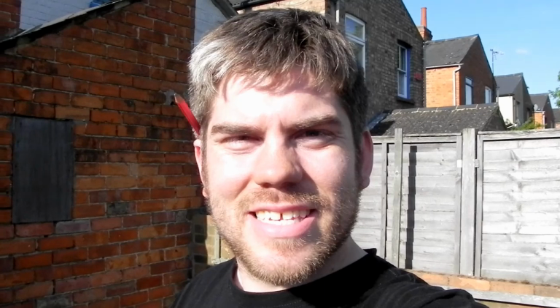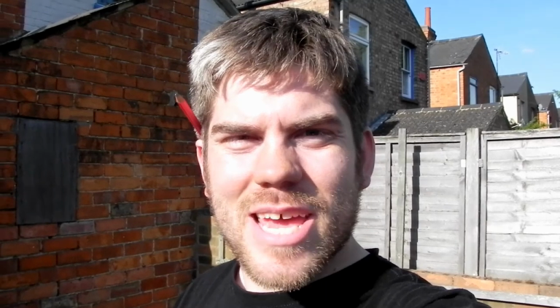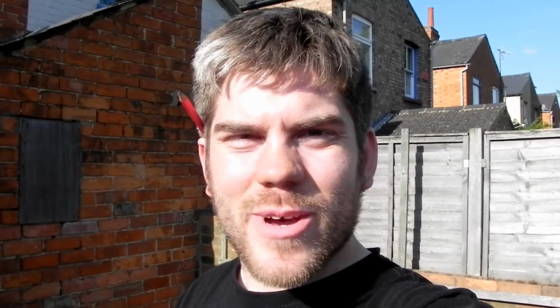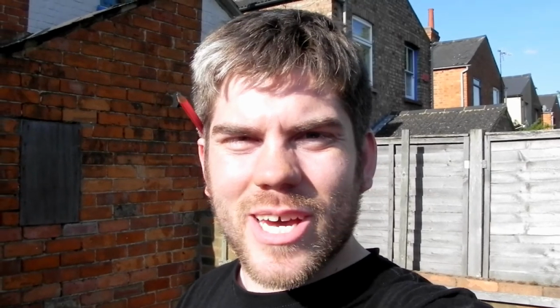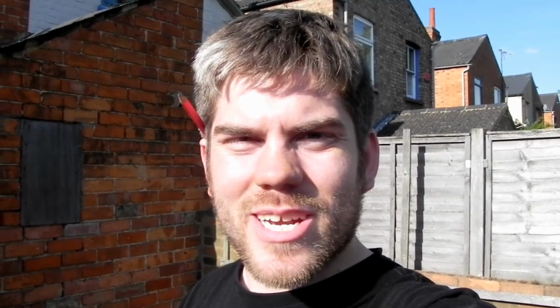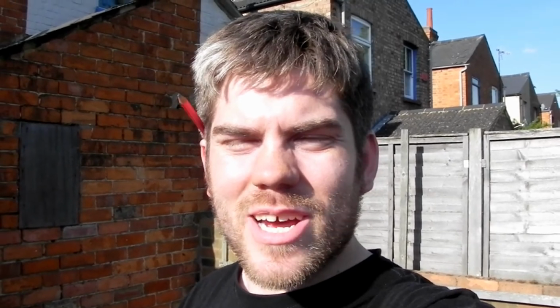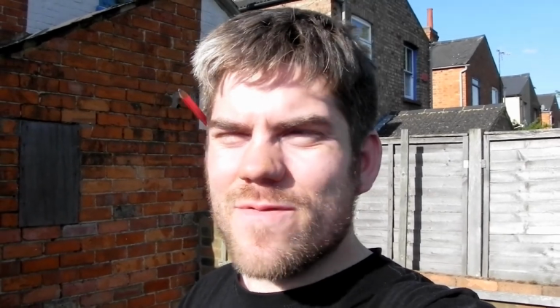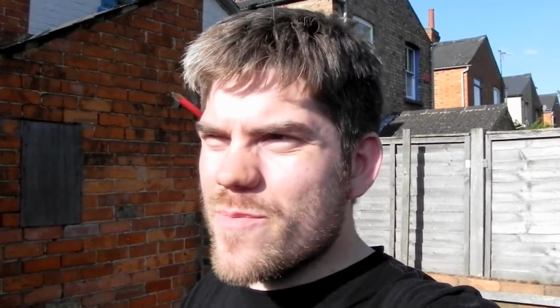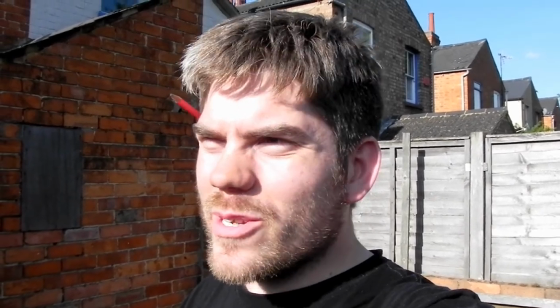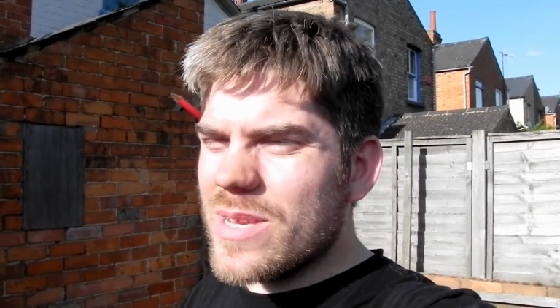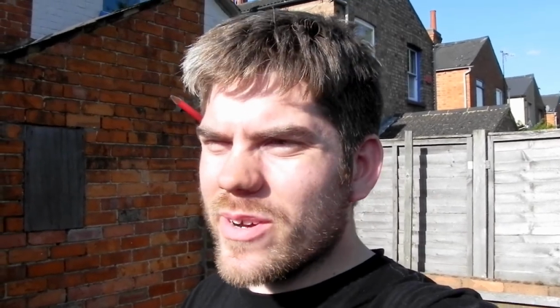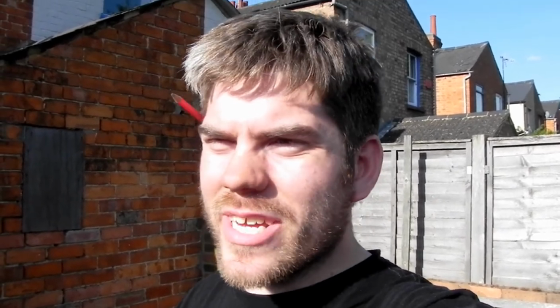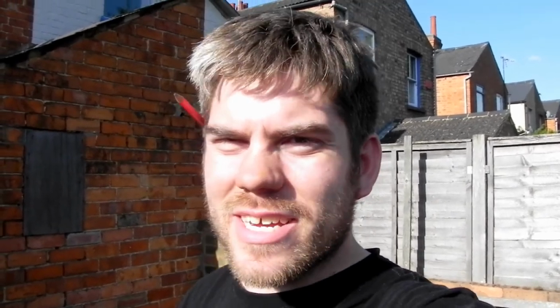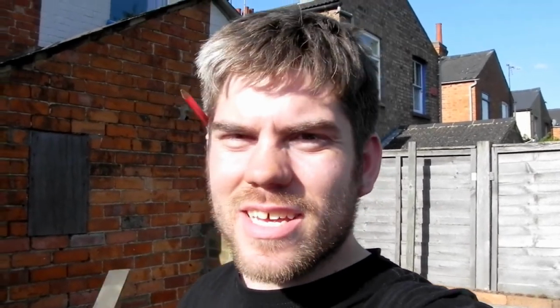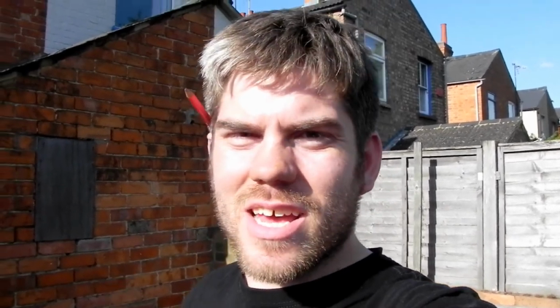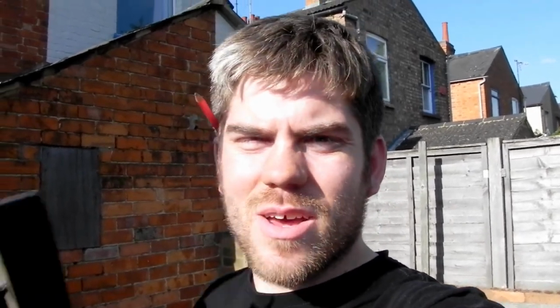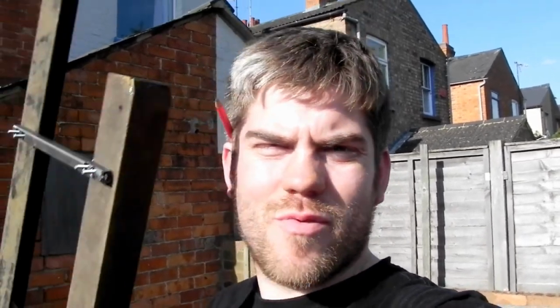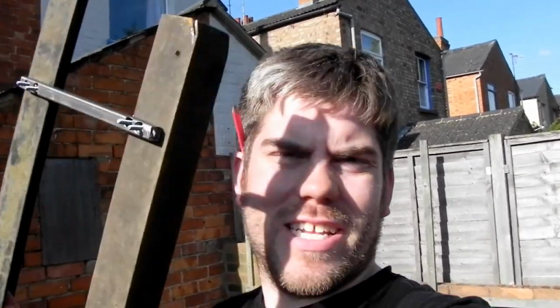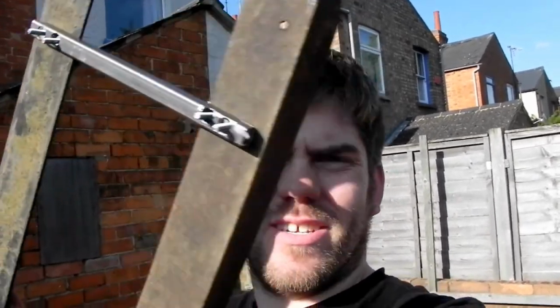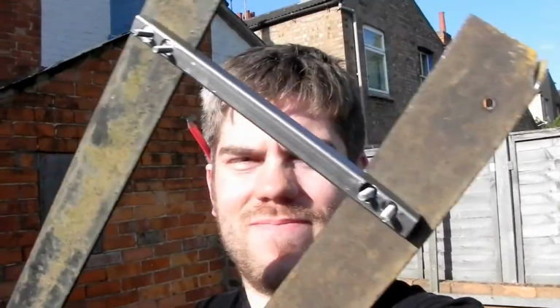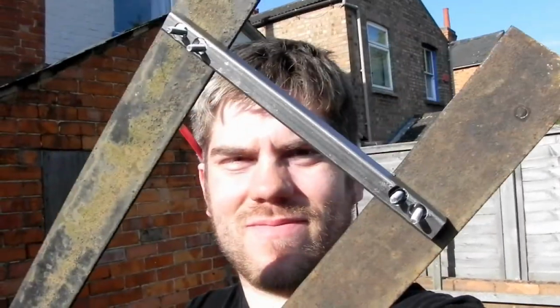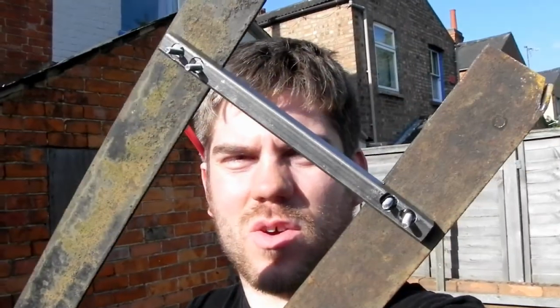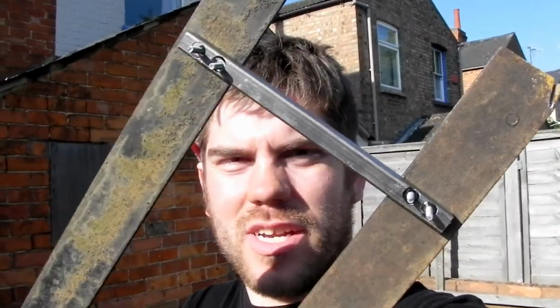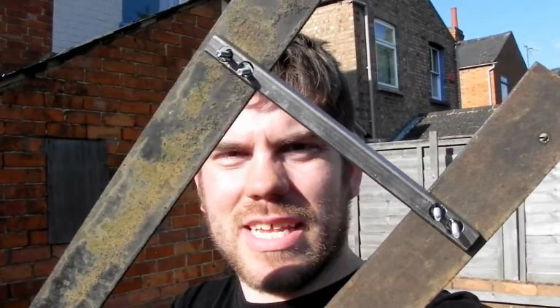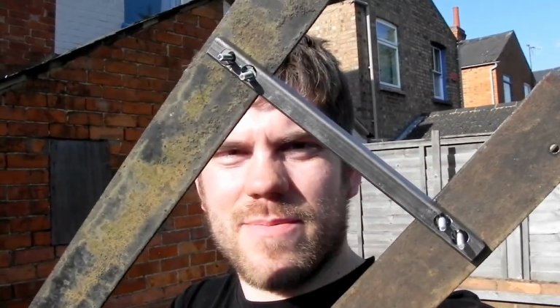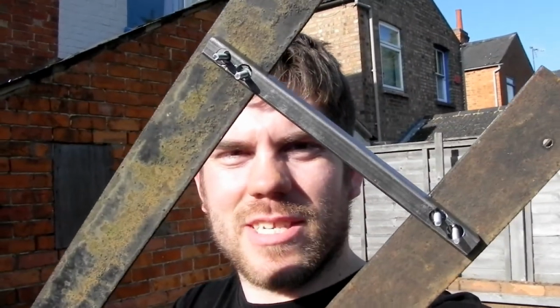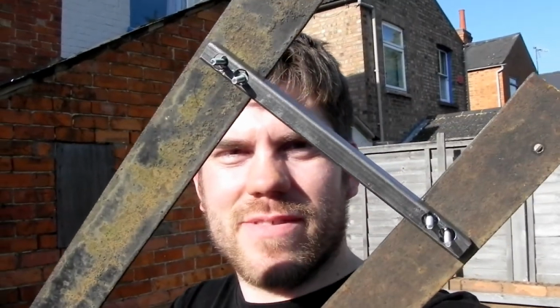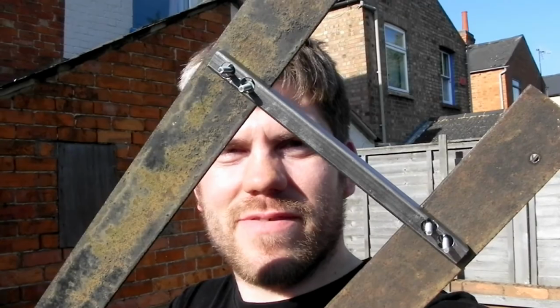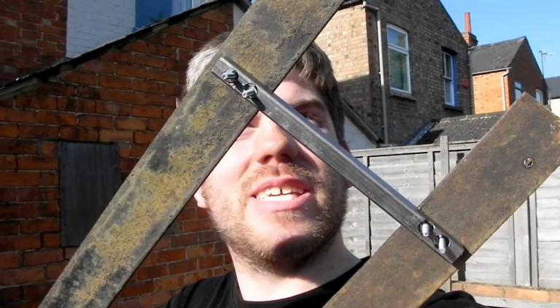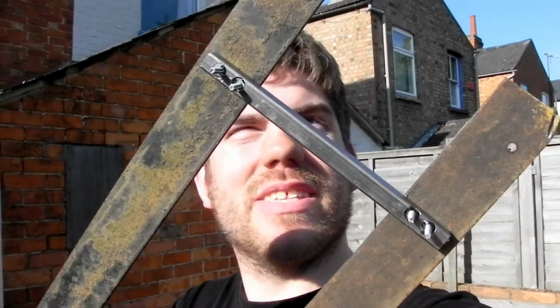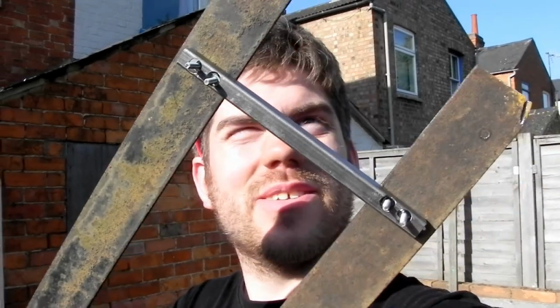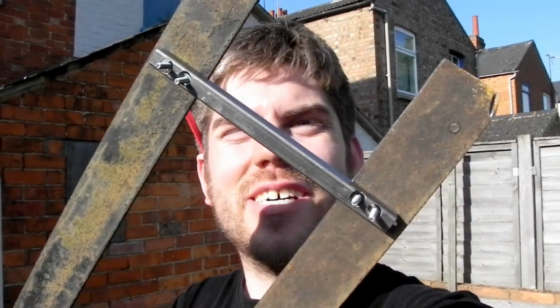Today in my garden I've been mostly building a bridge. I nearly hit myself in the face with it as well.